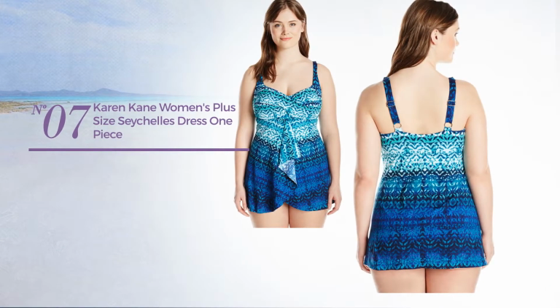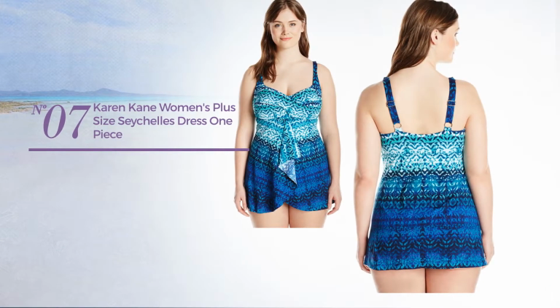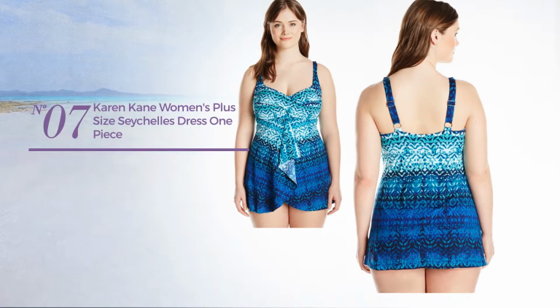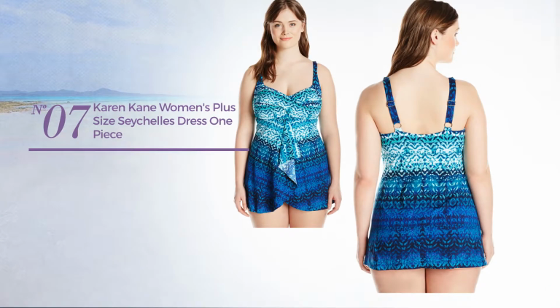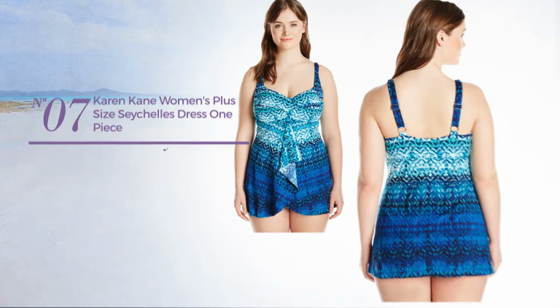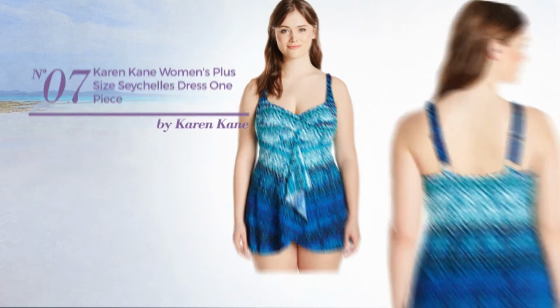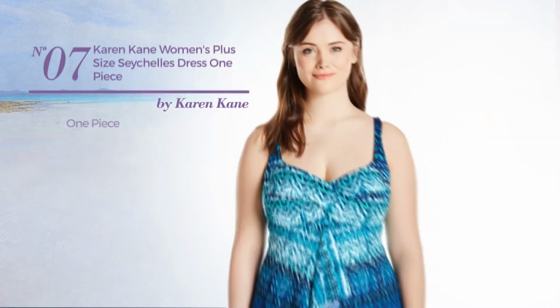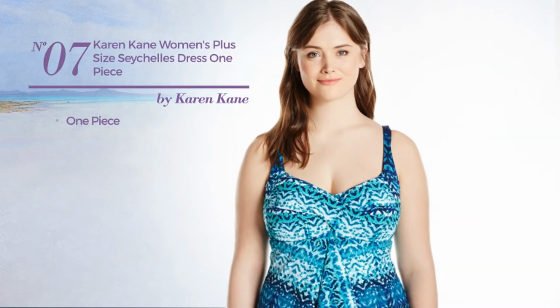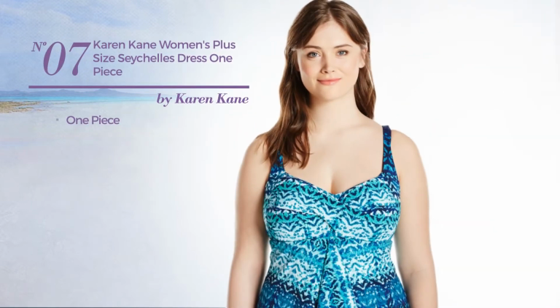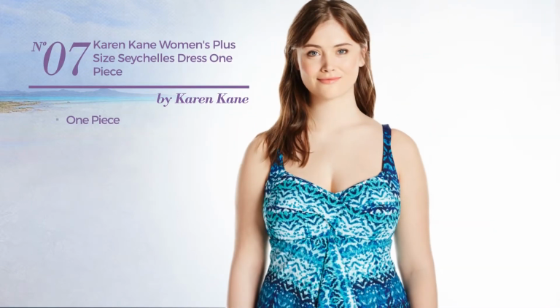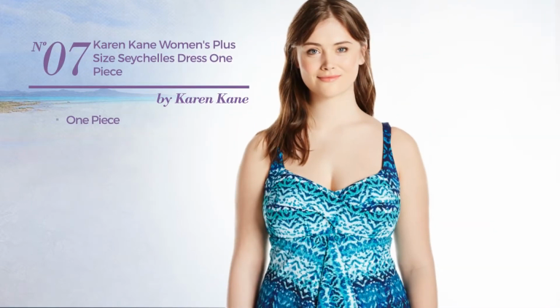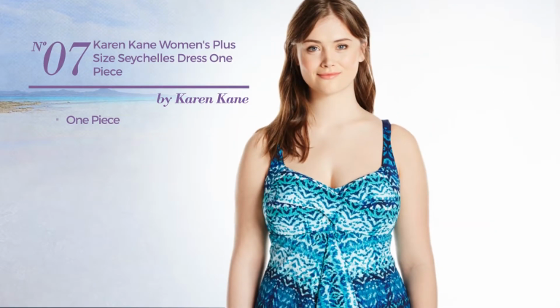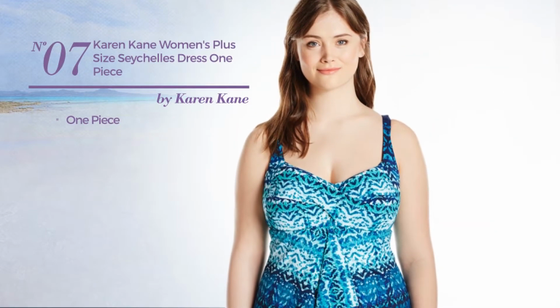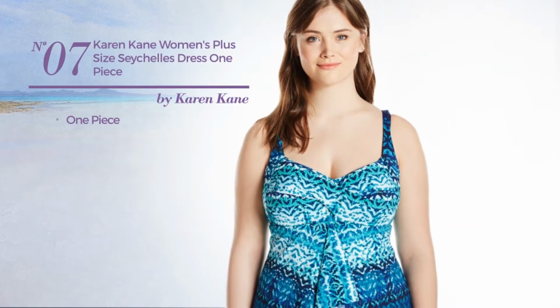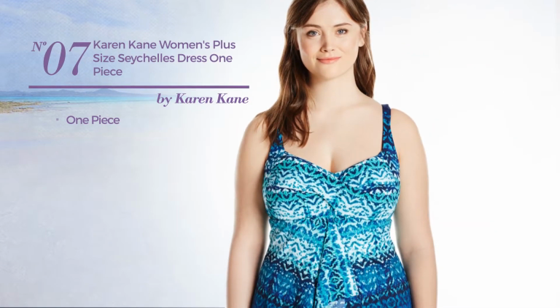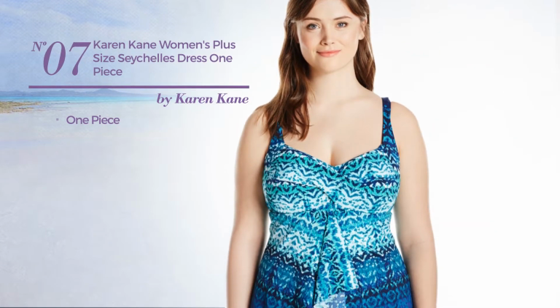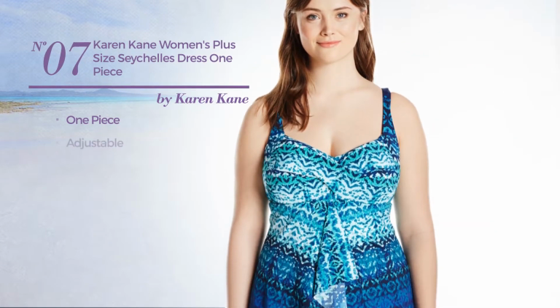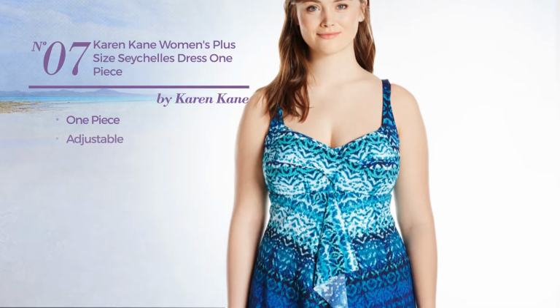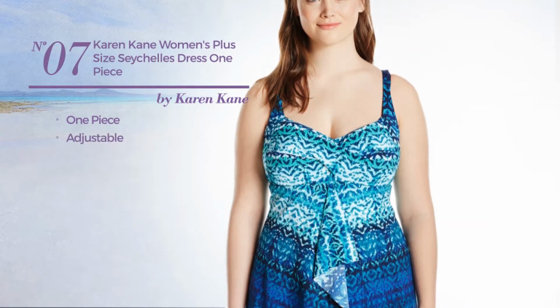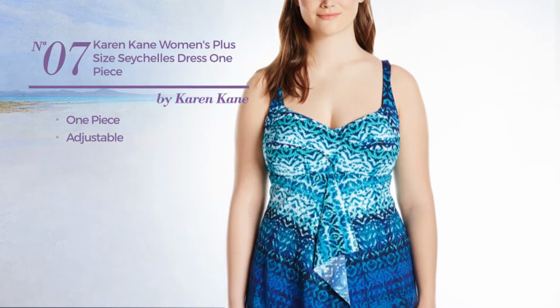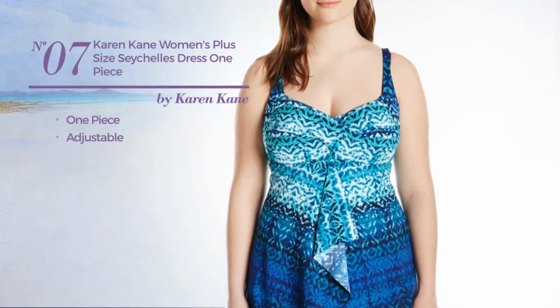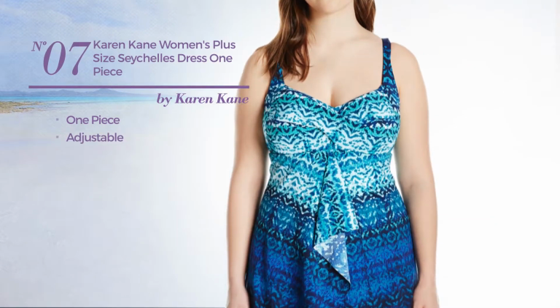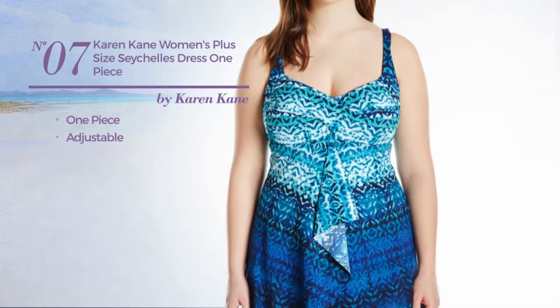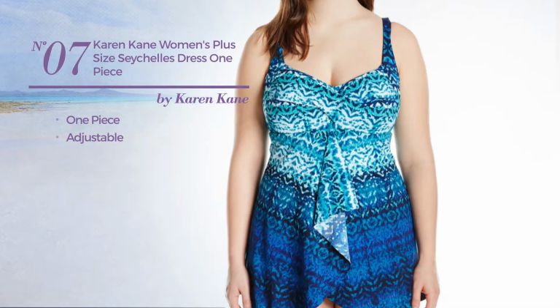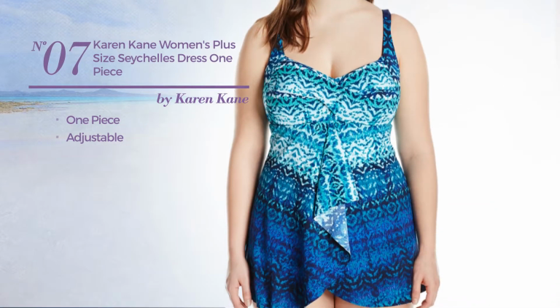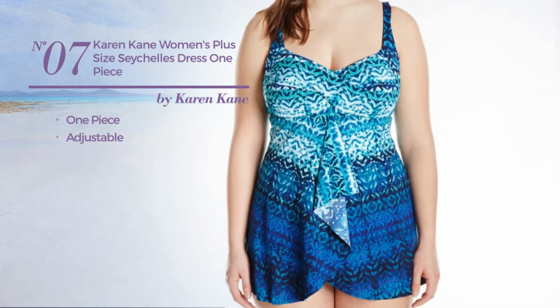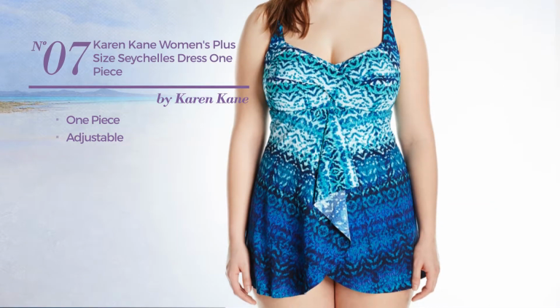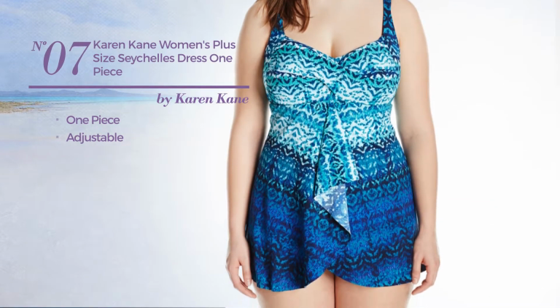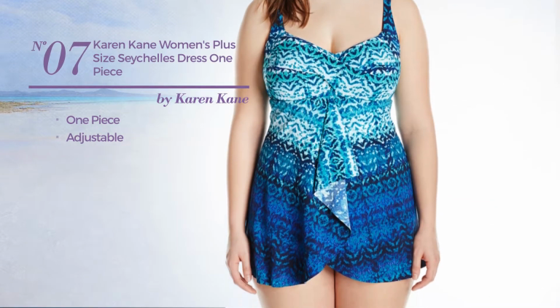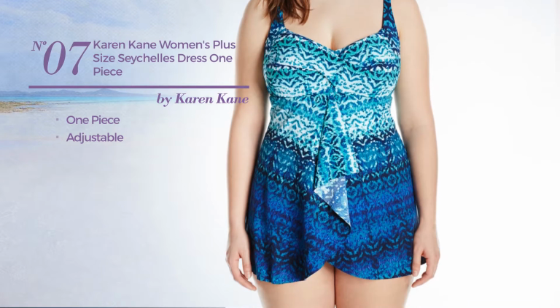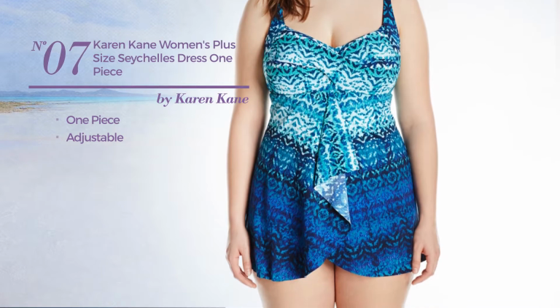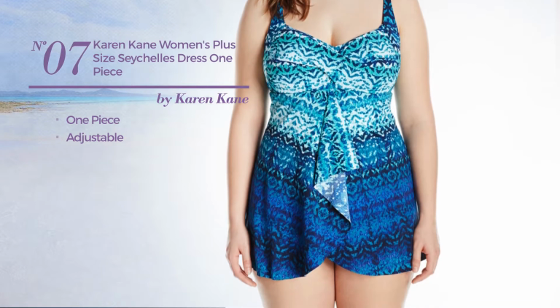Number seven: a one-piece swimsuit made of adjustable material. Available just in this color.